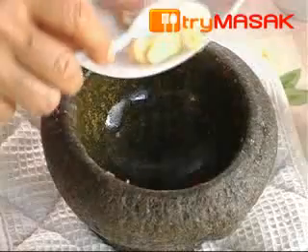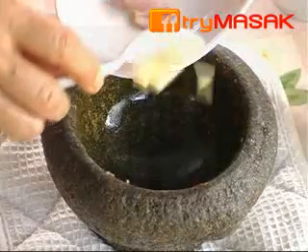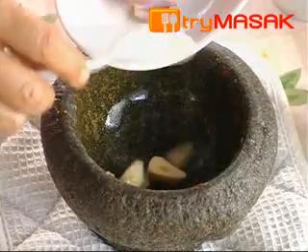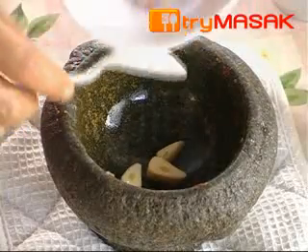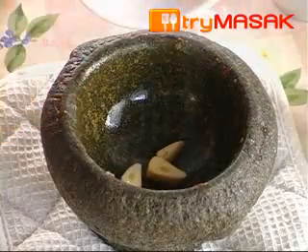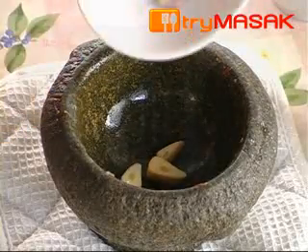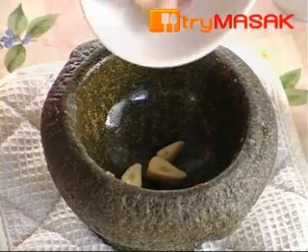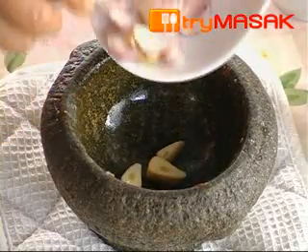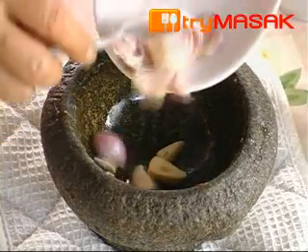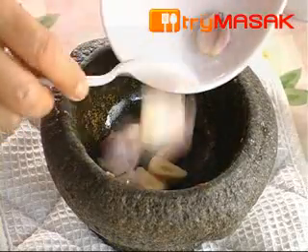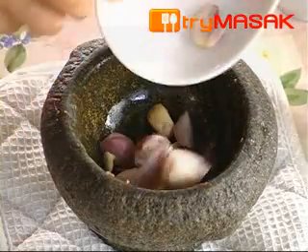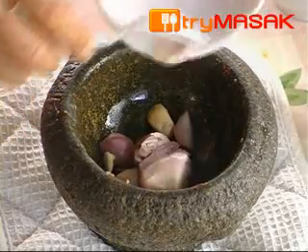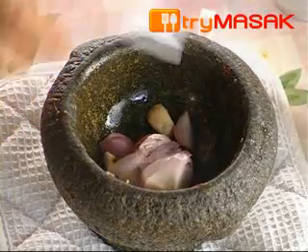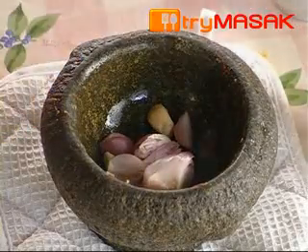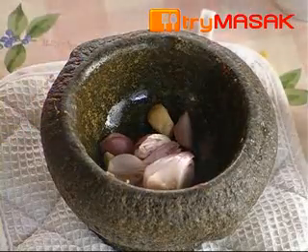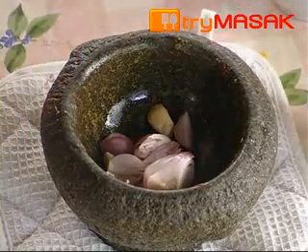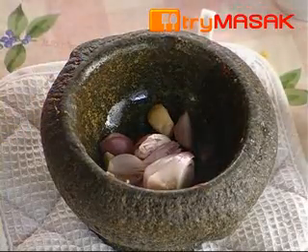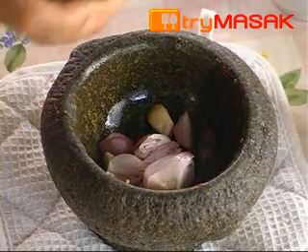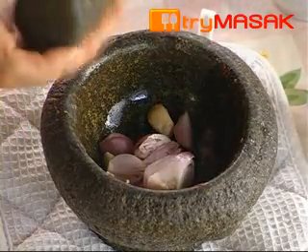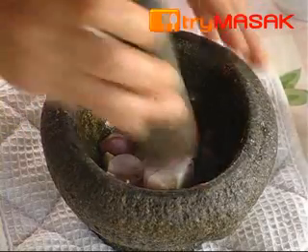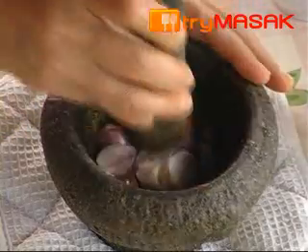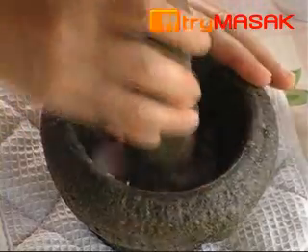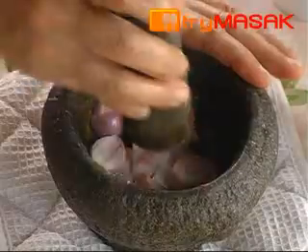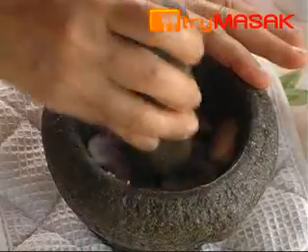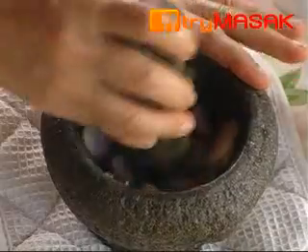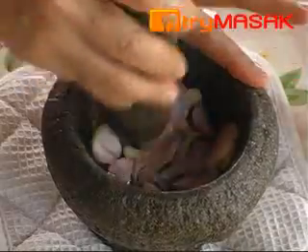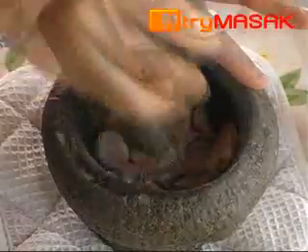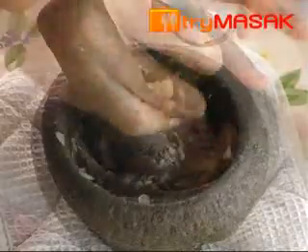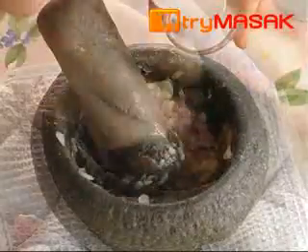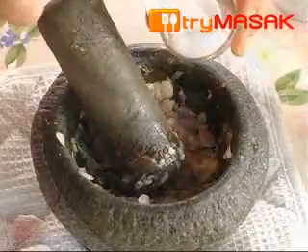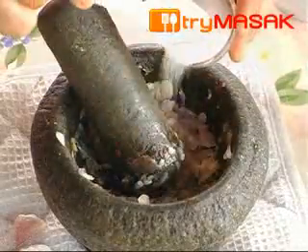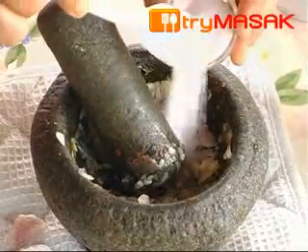First, pound the garlic, shallots and a pinch of salt into a fine paste.